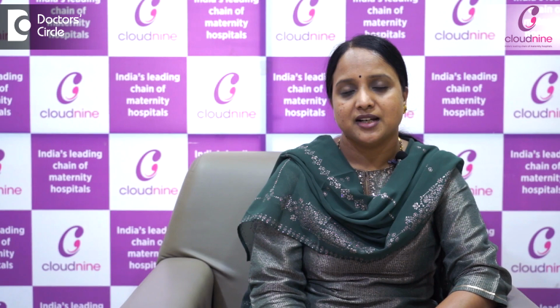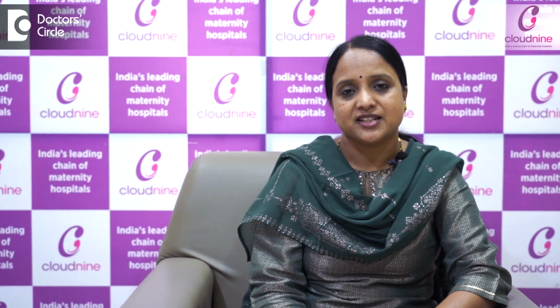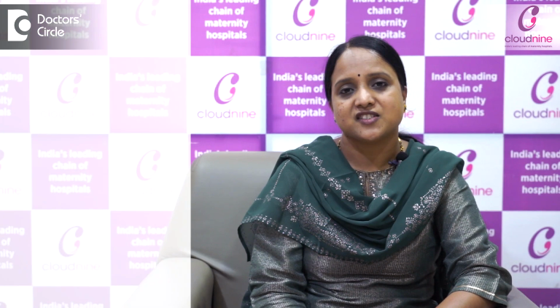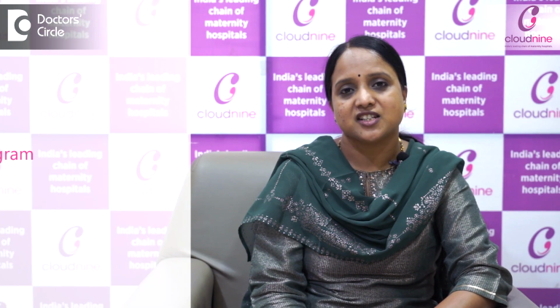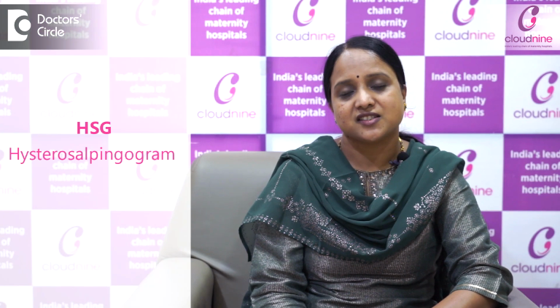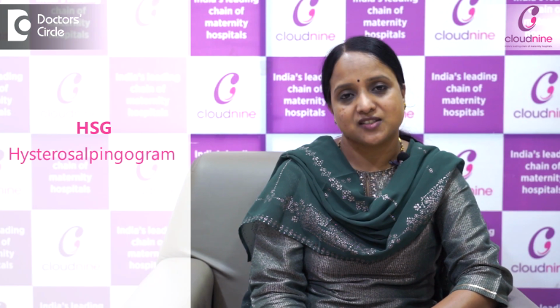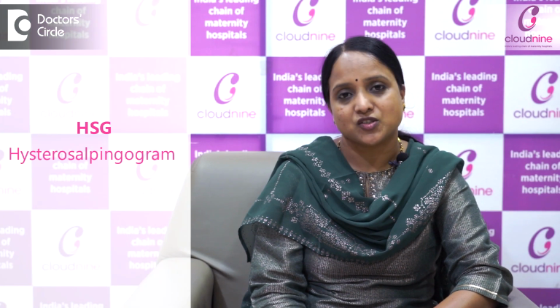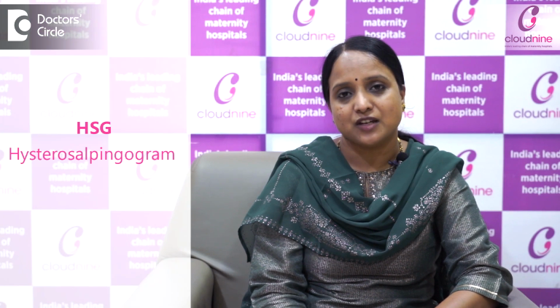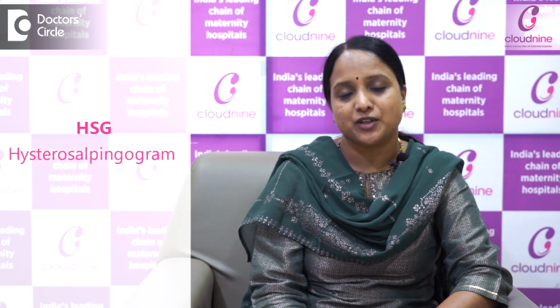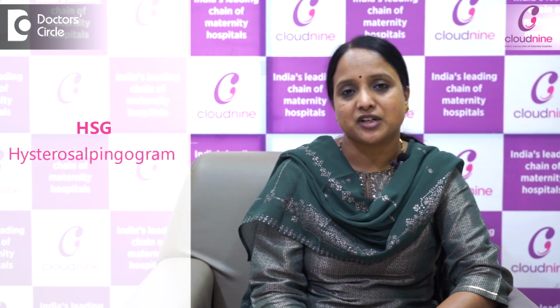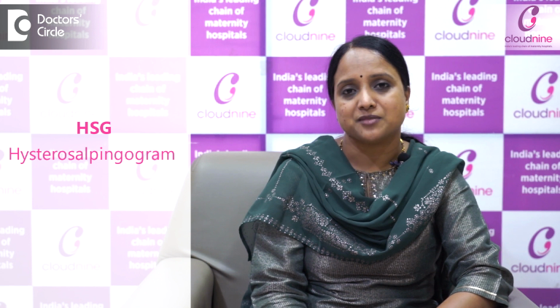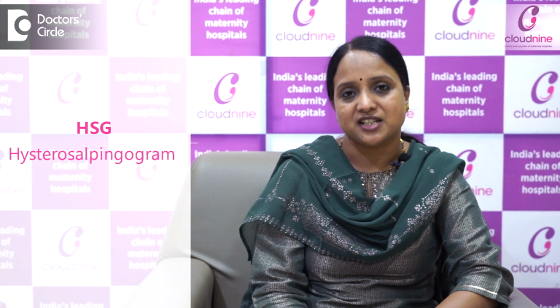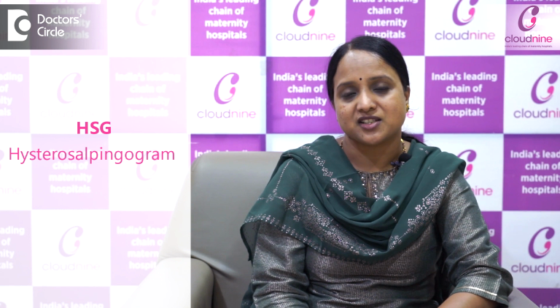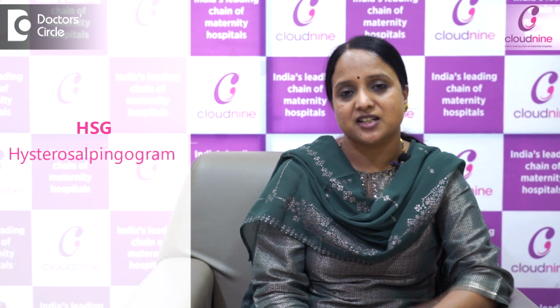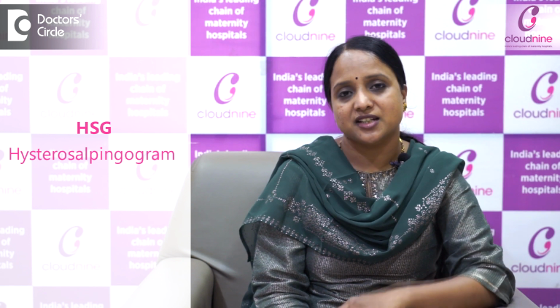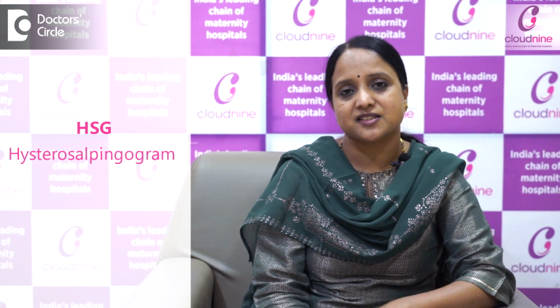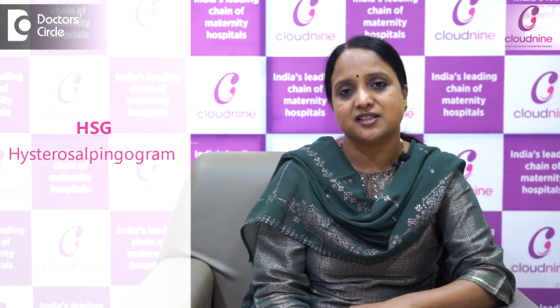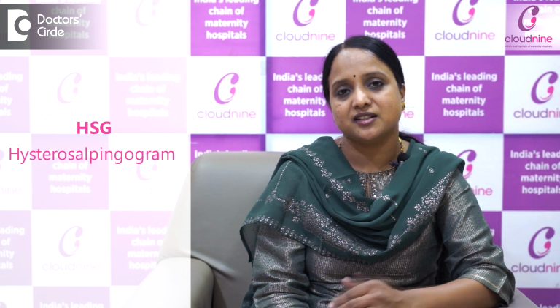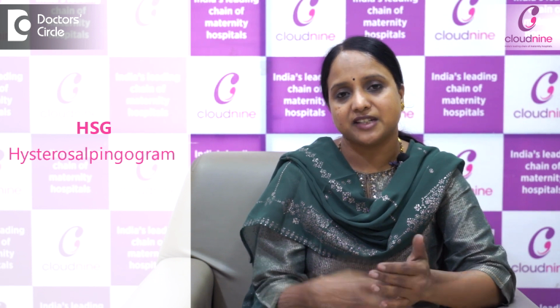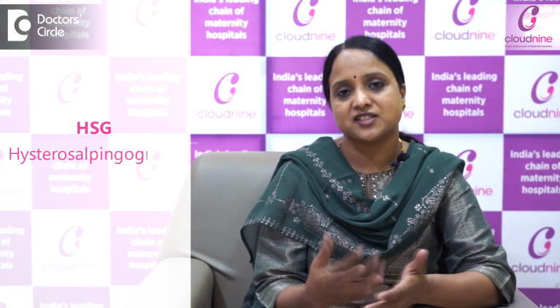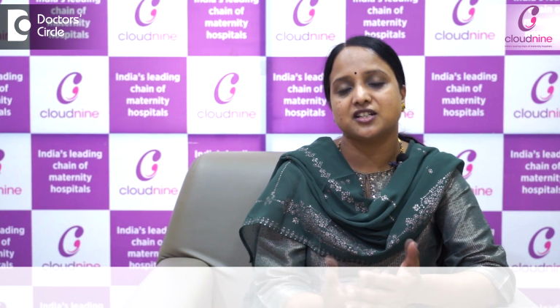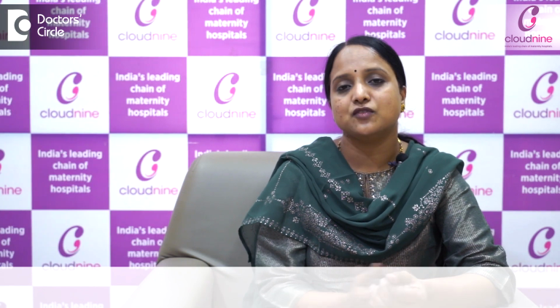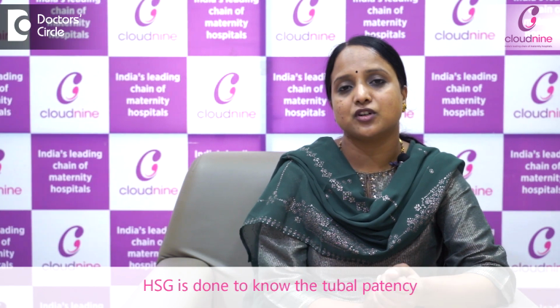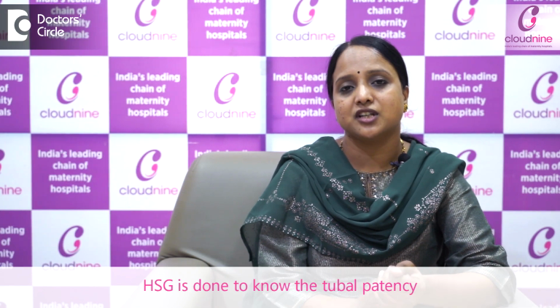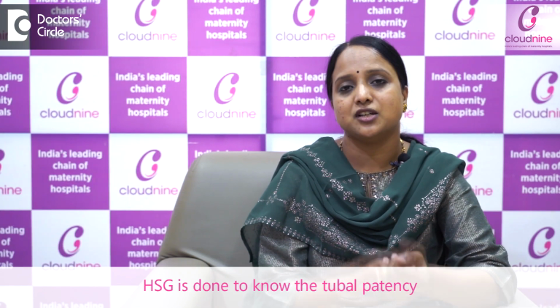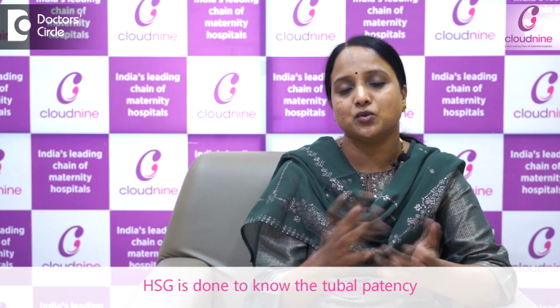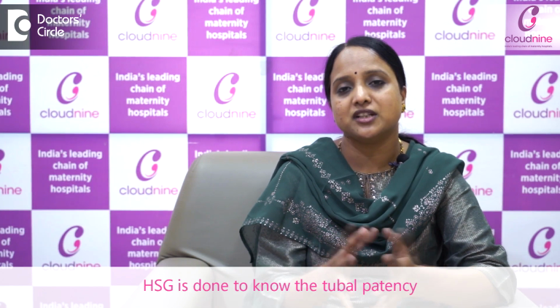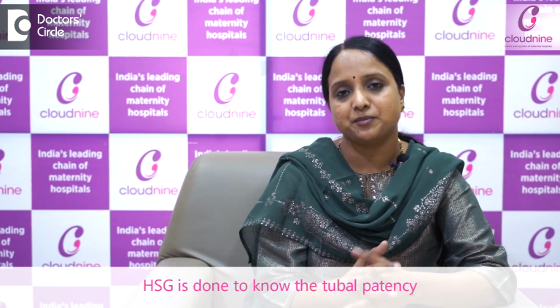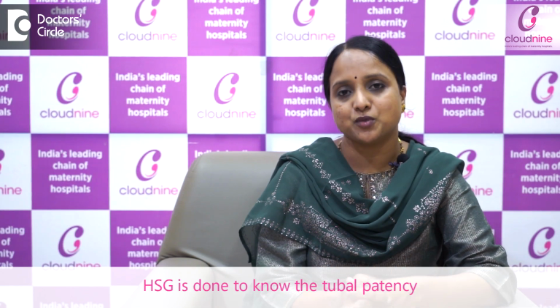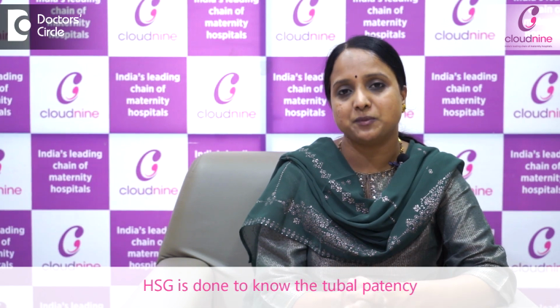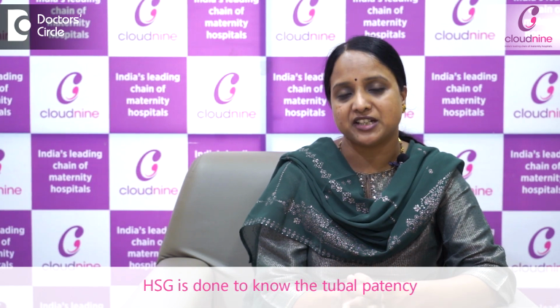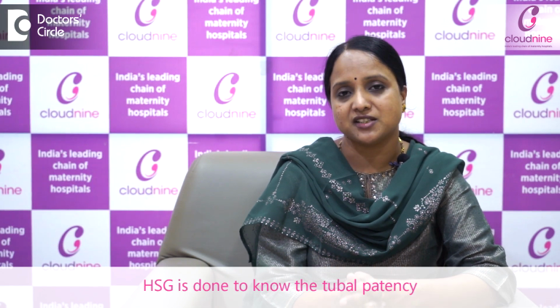HSG is the Hysterosalpingogram test. It is a test done for knowing the tubal patency.